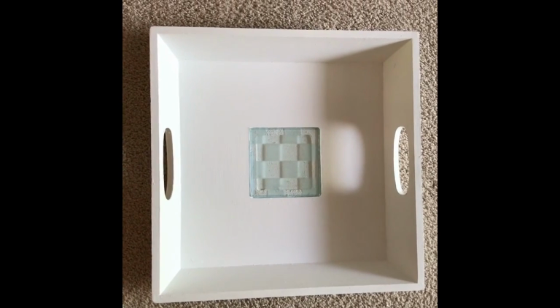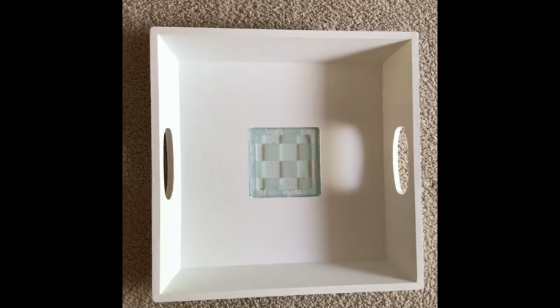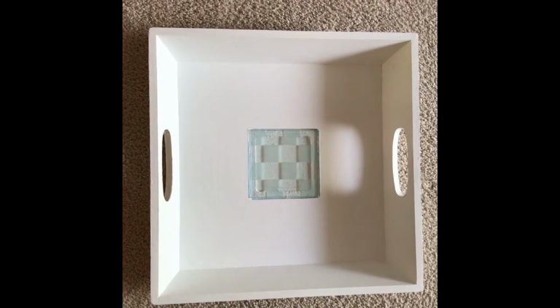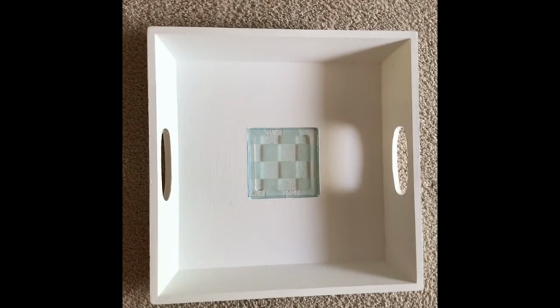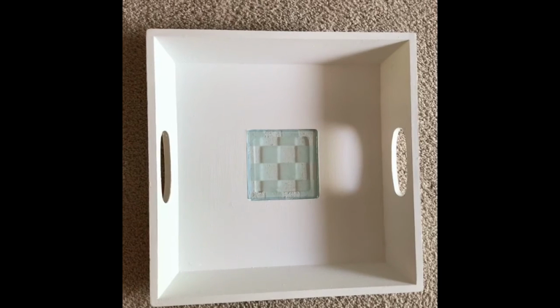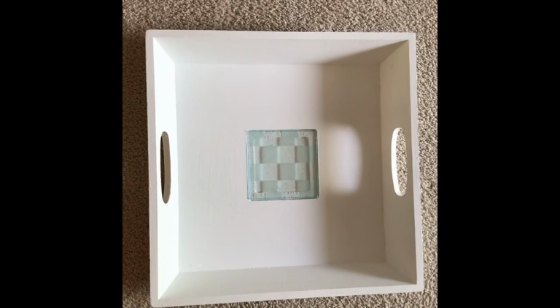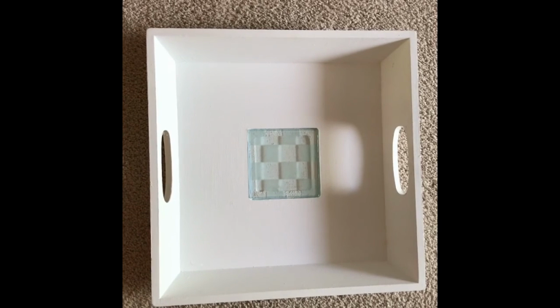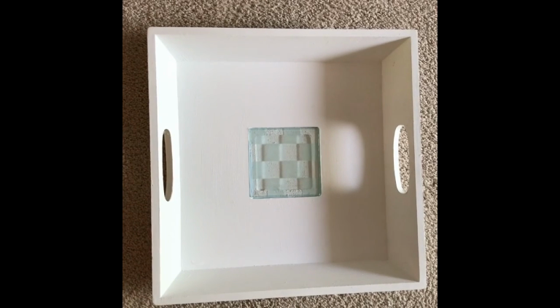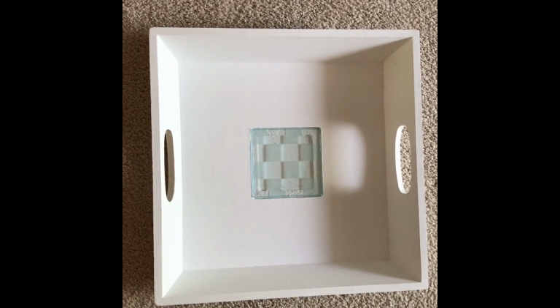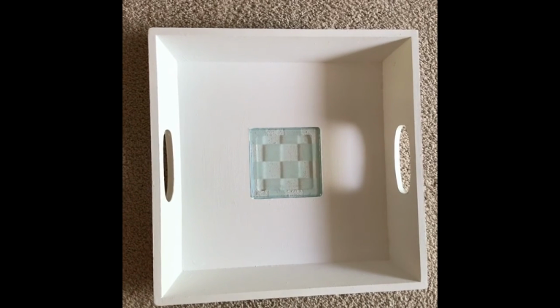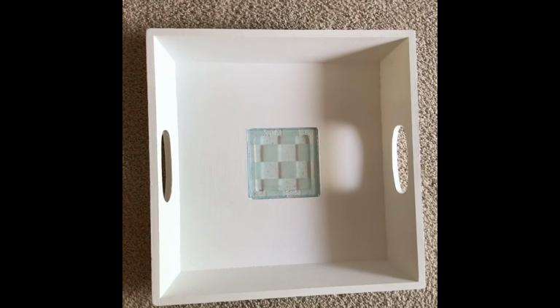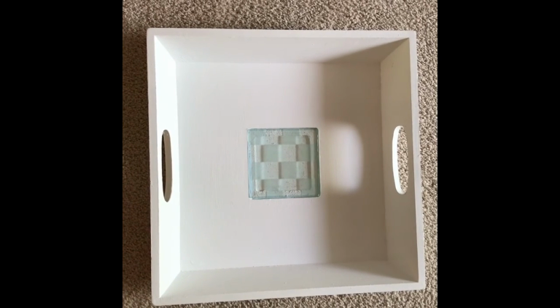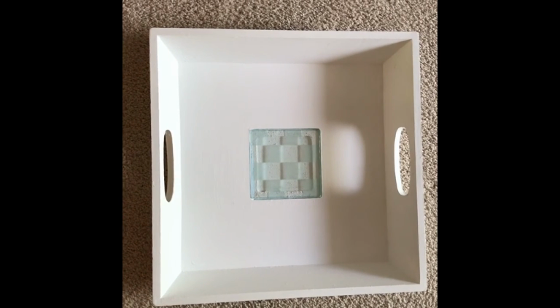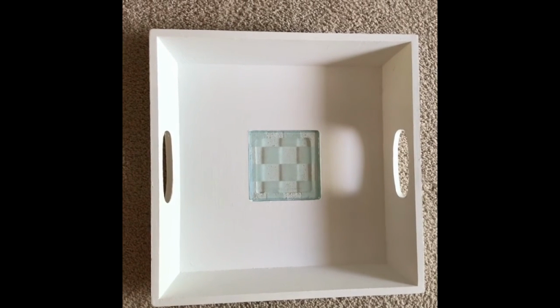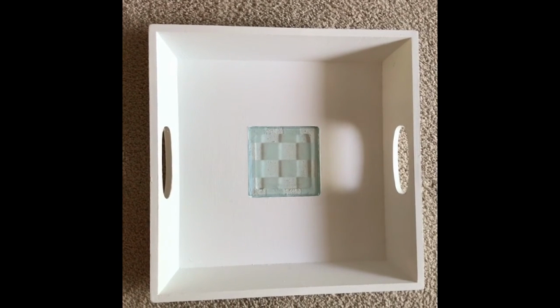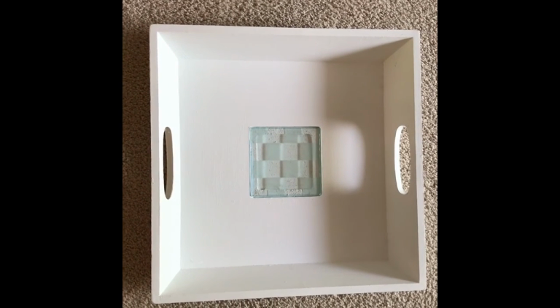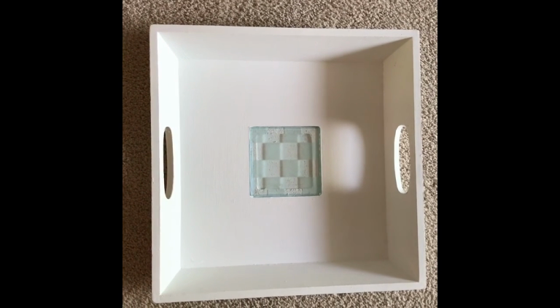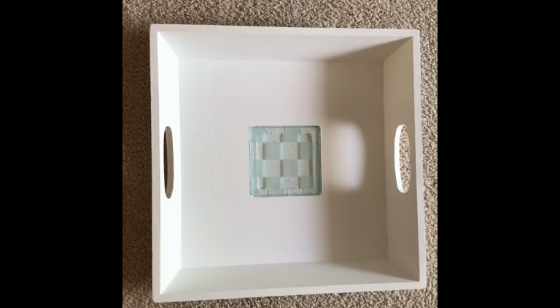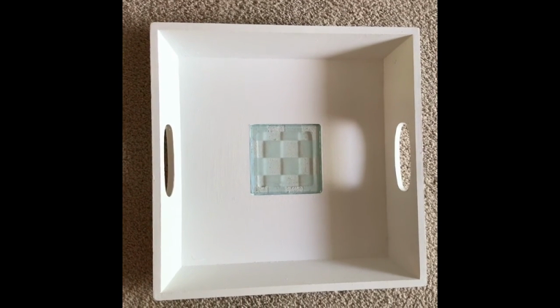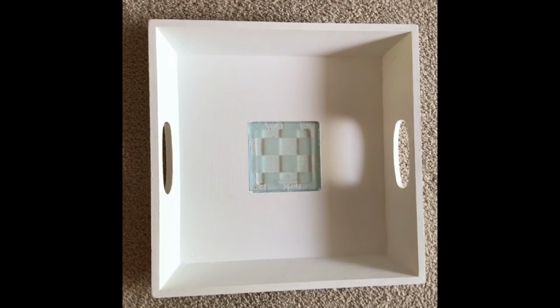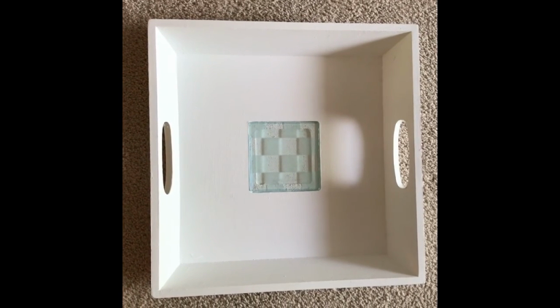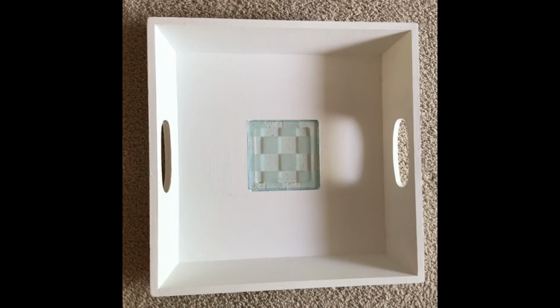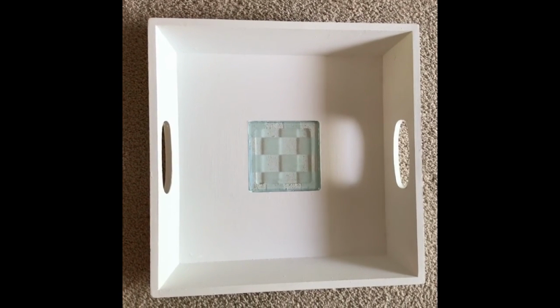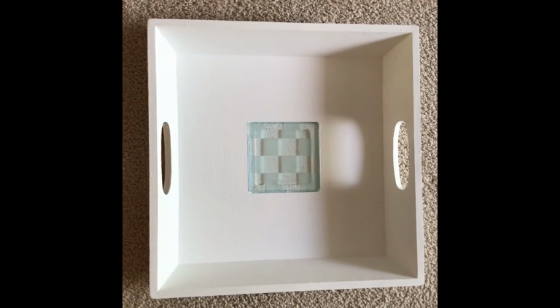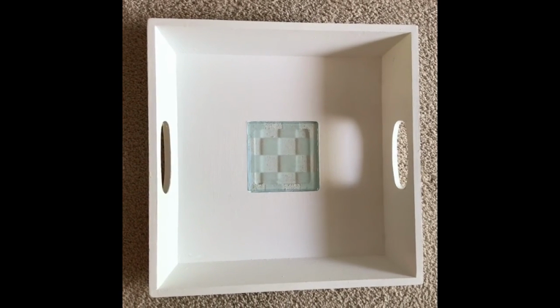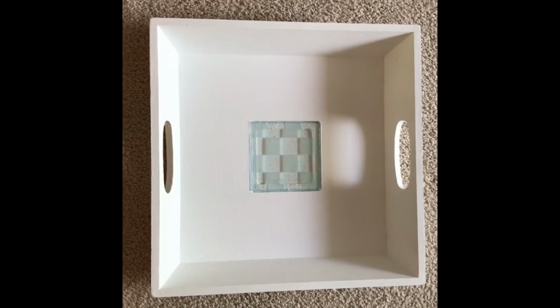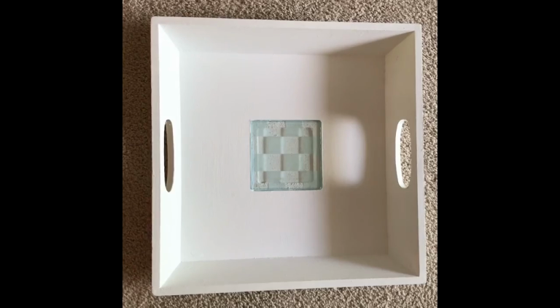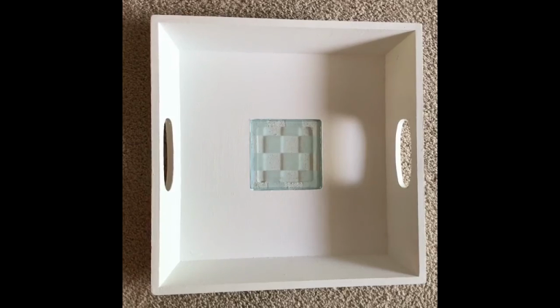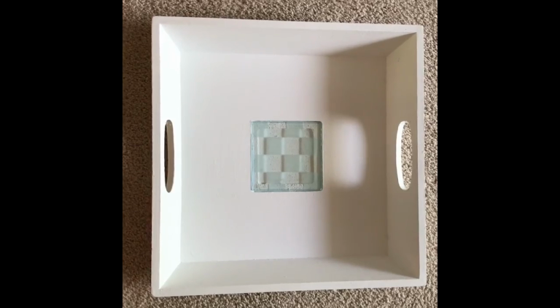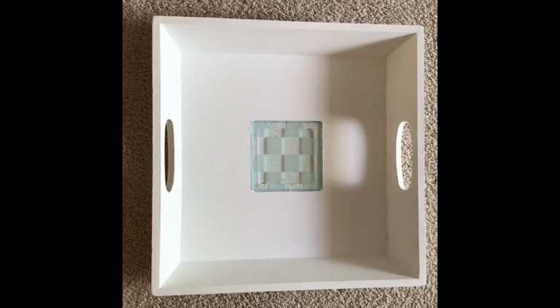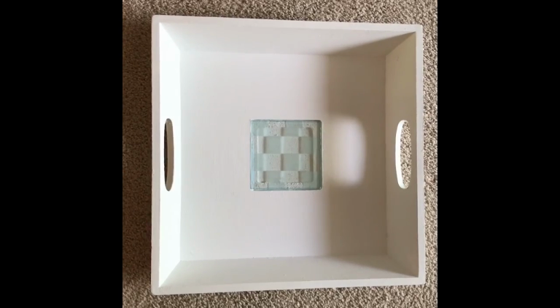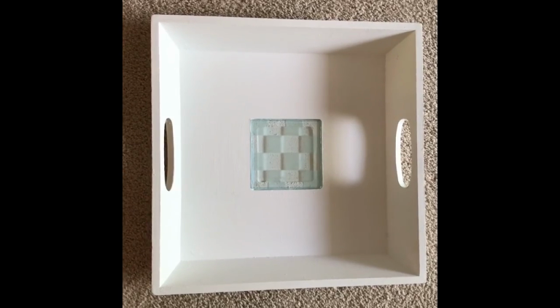I also changed the coaster in the middle to one that I already had — I liked it much better. It is absolutely gorgeous.